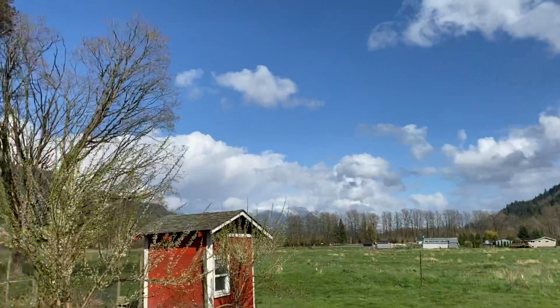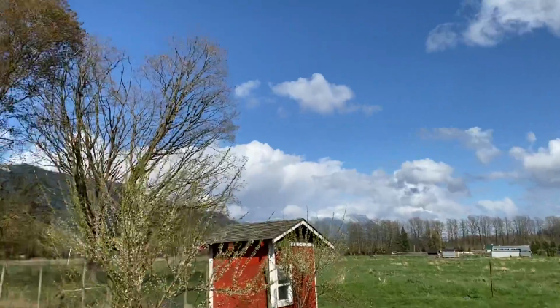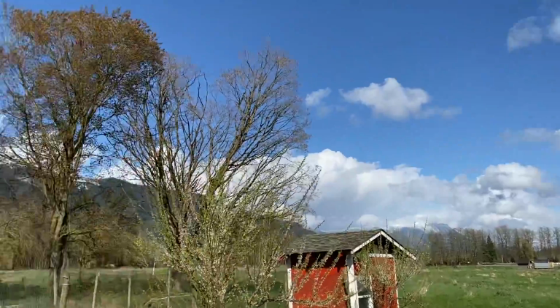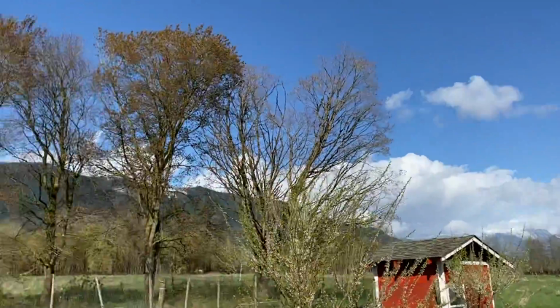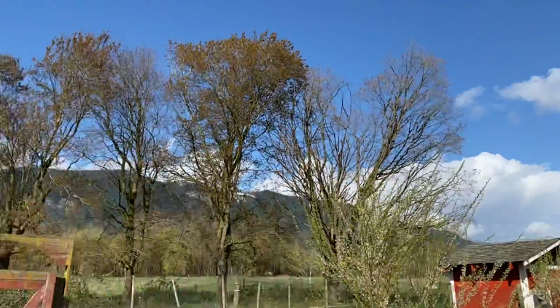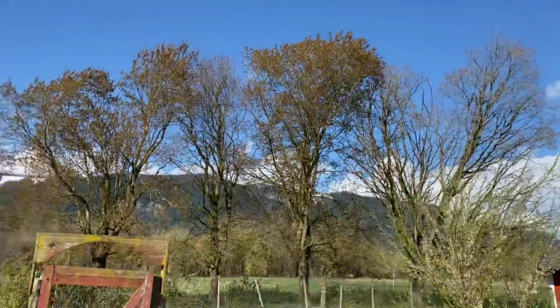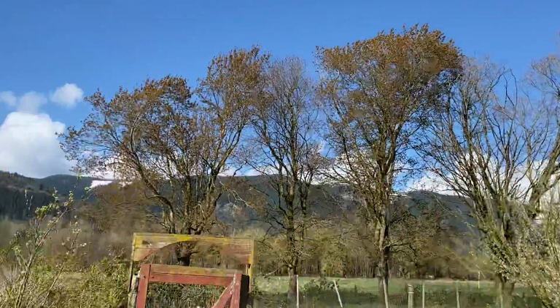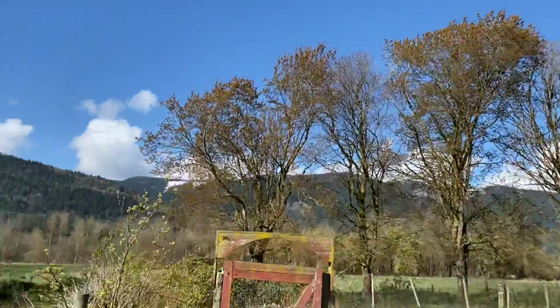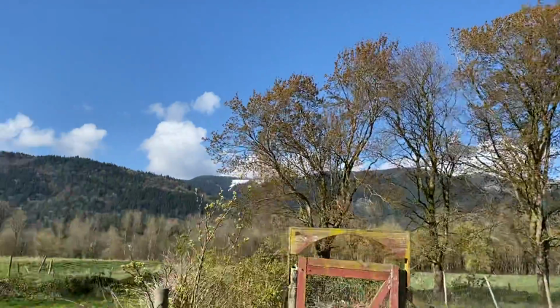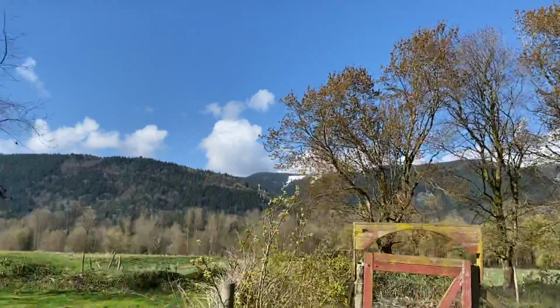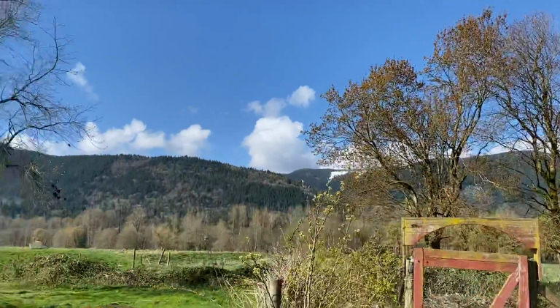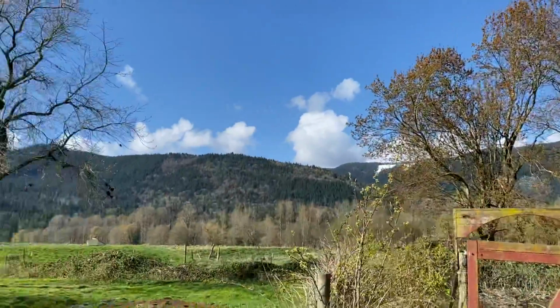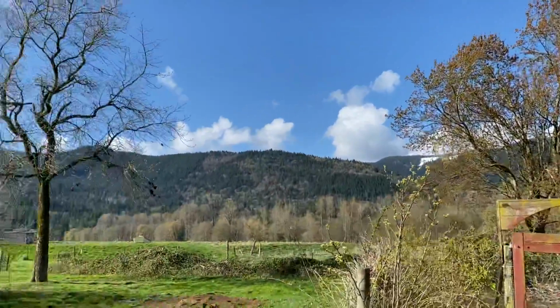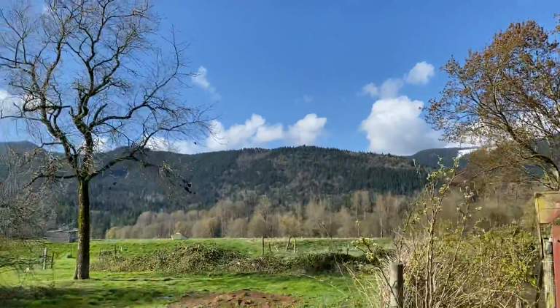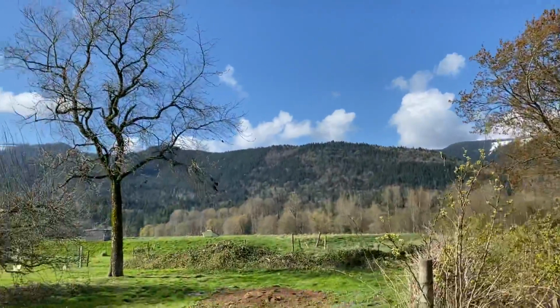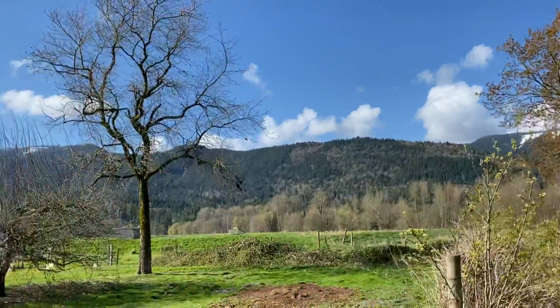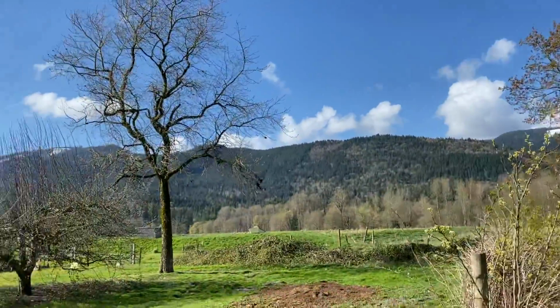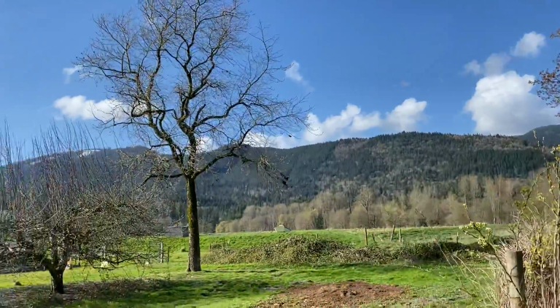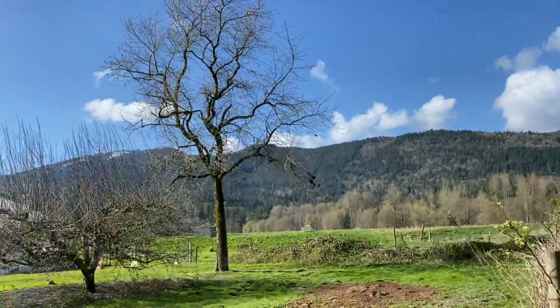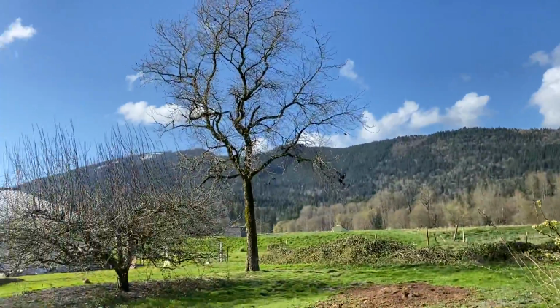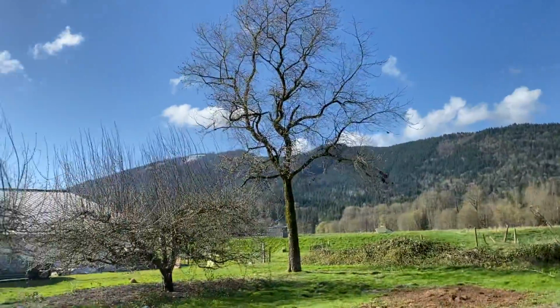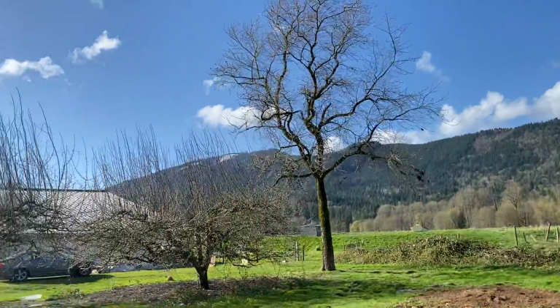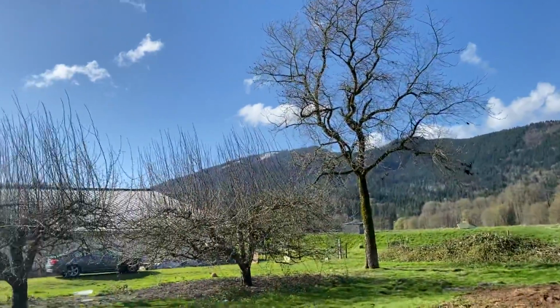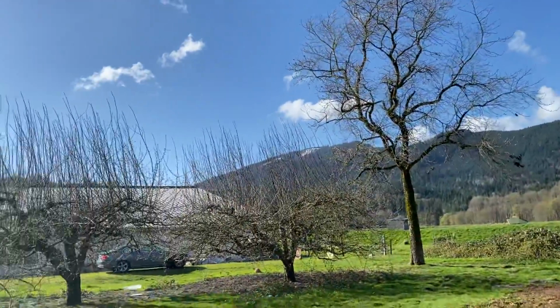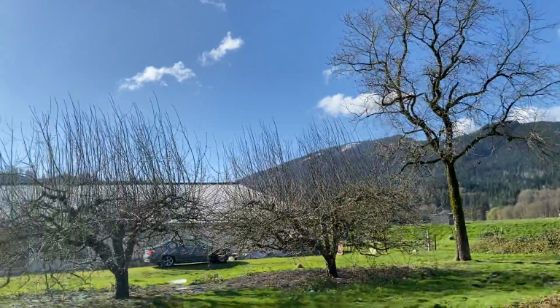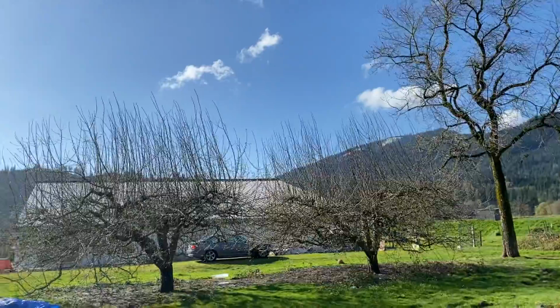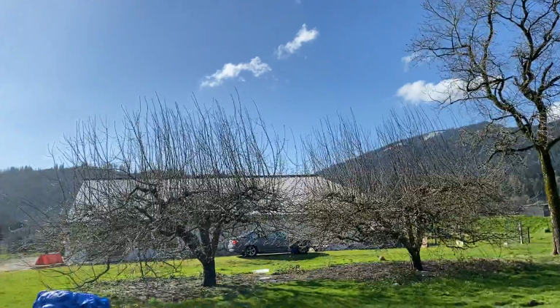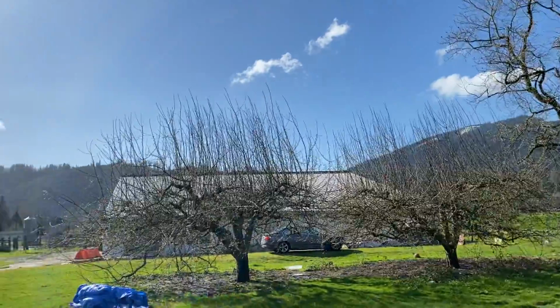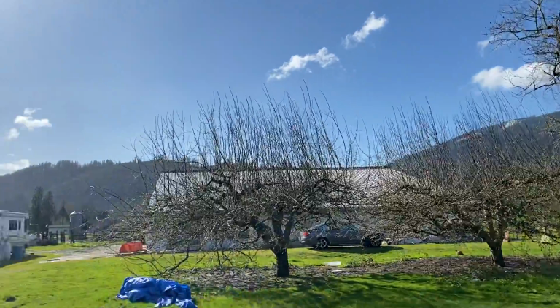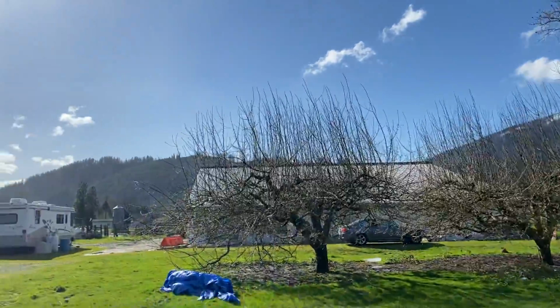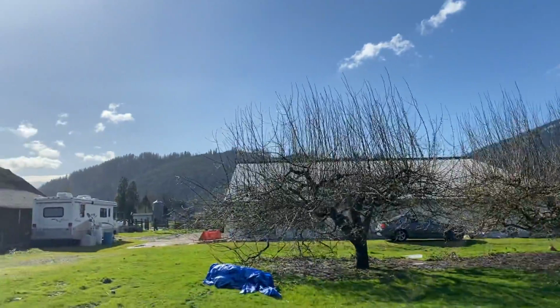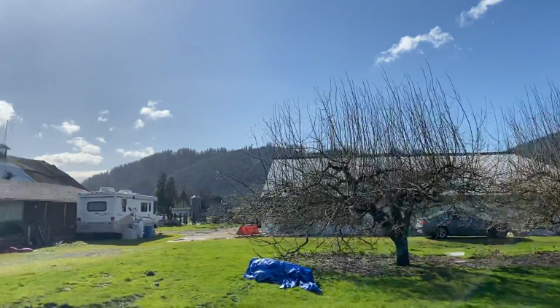We are in beautiful Arlington. This place looks like Drupati, with all the beautiful mountains all around. We are in a valley.